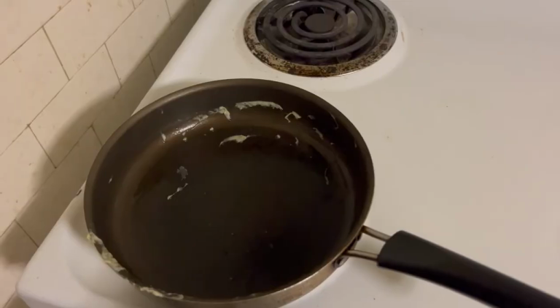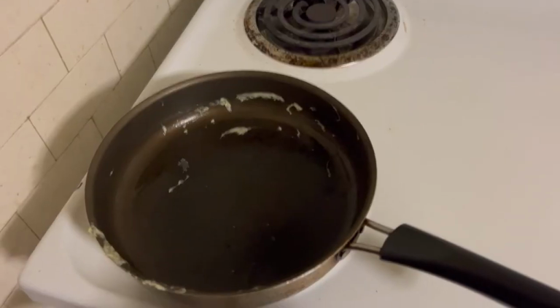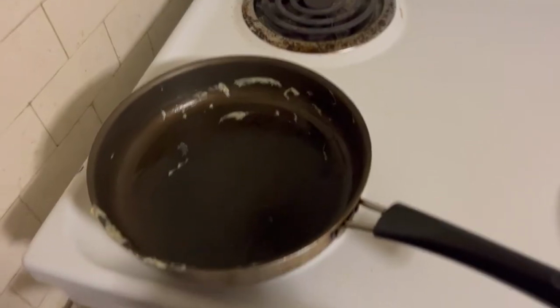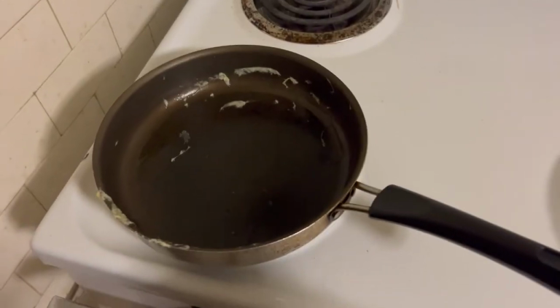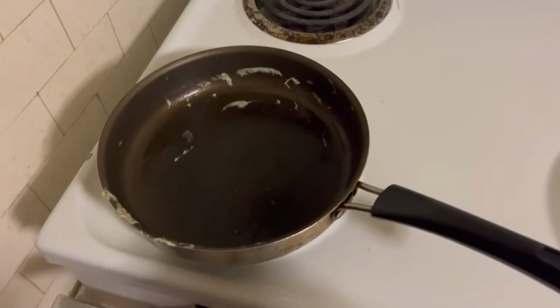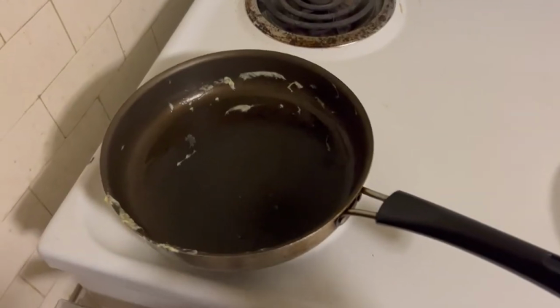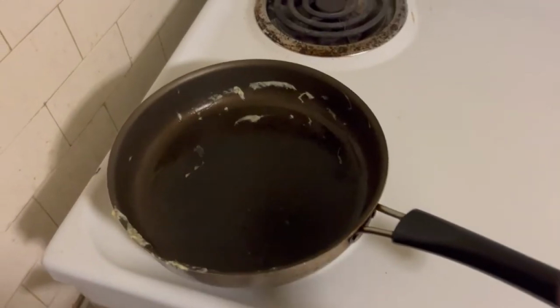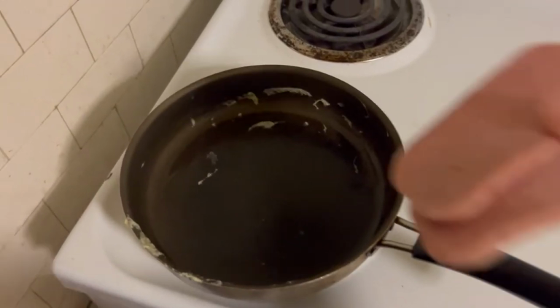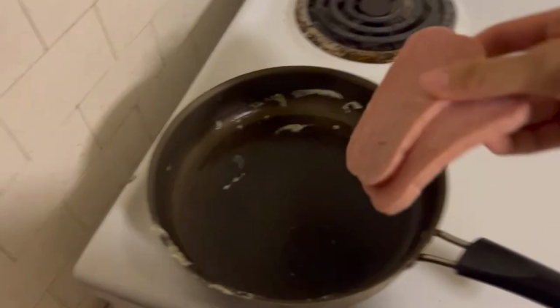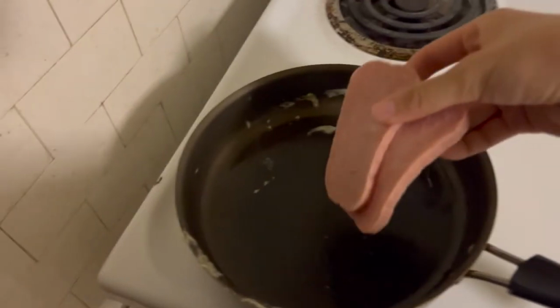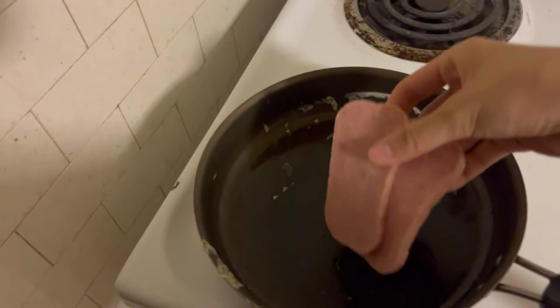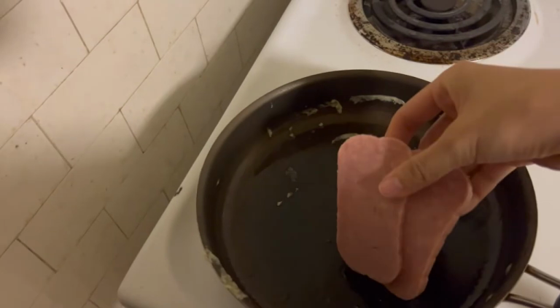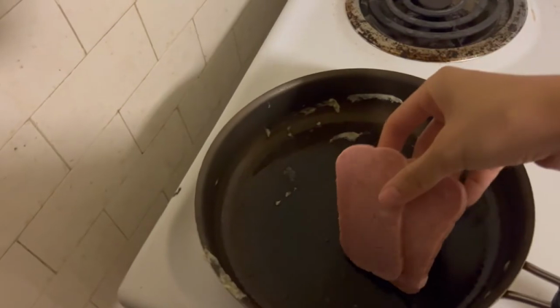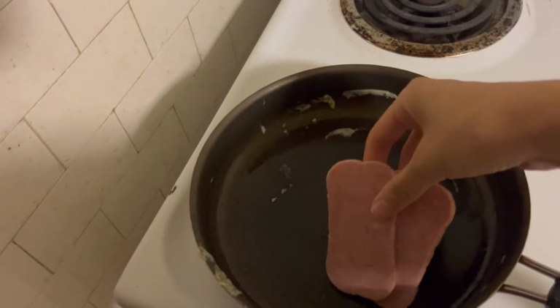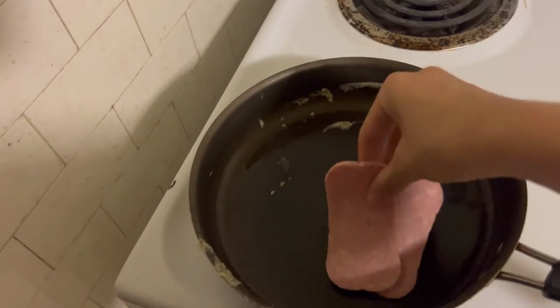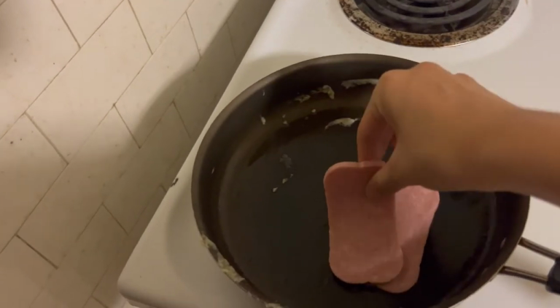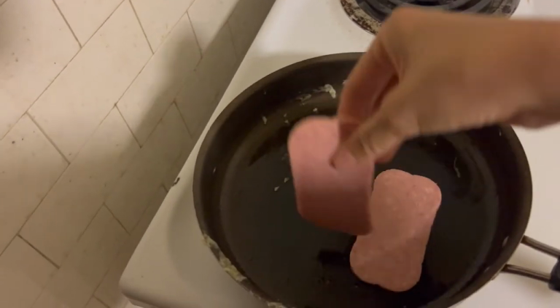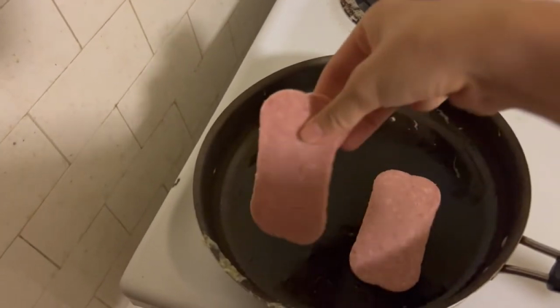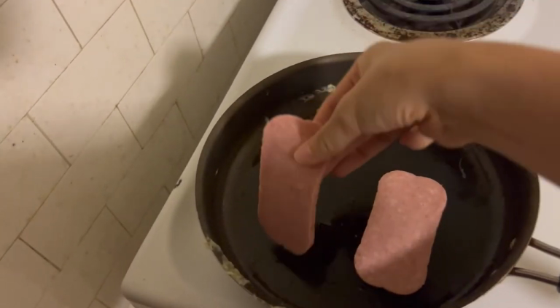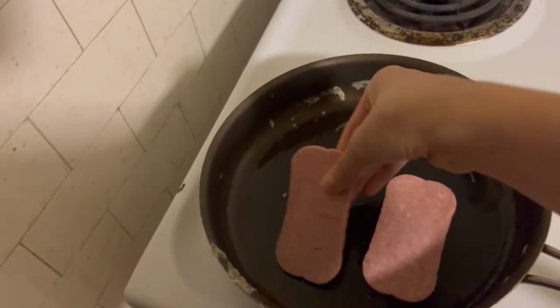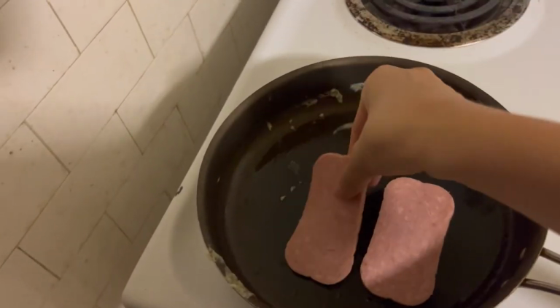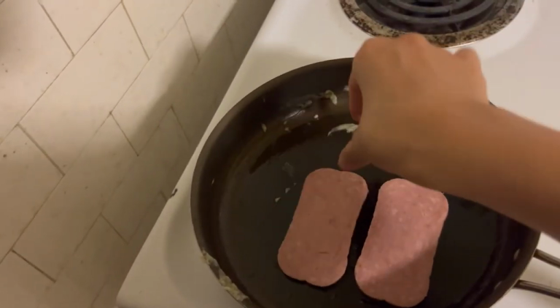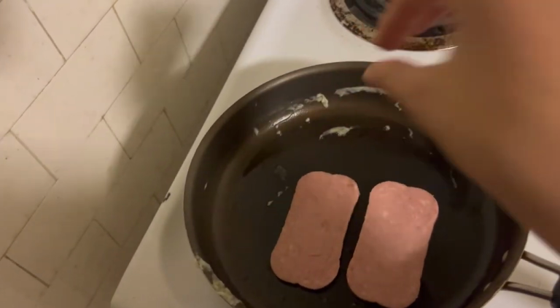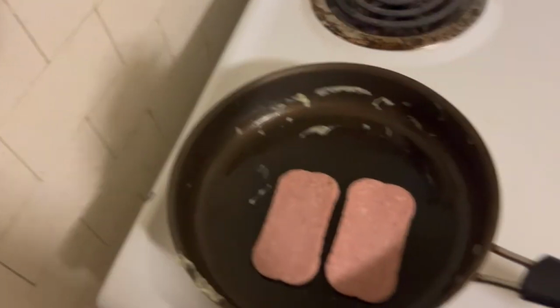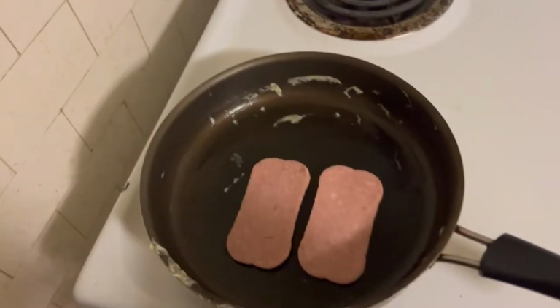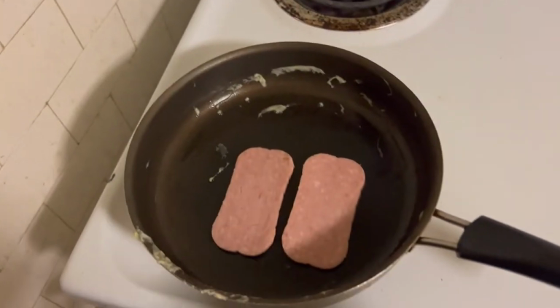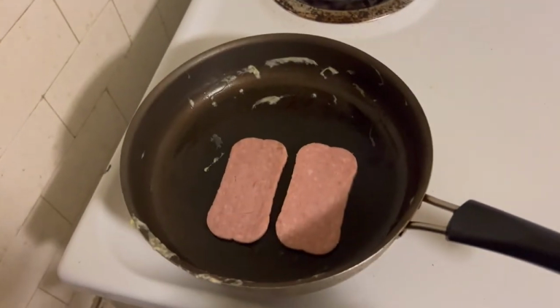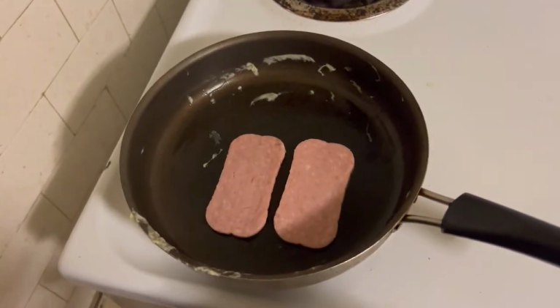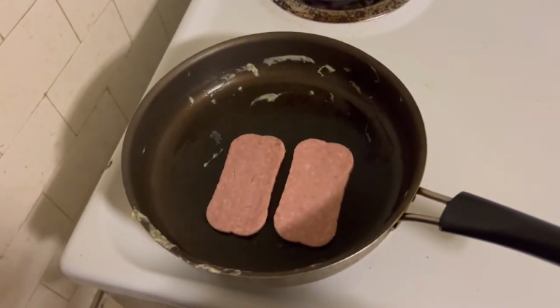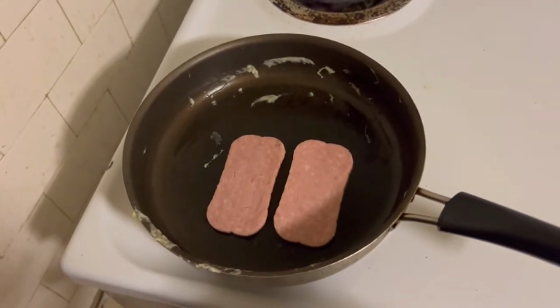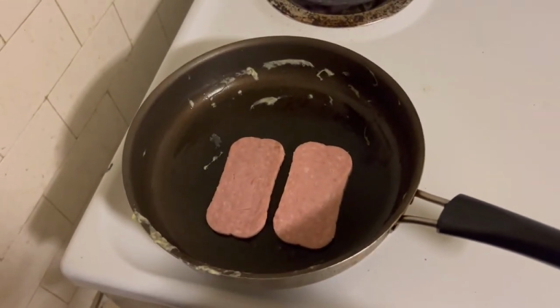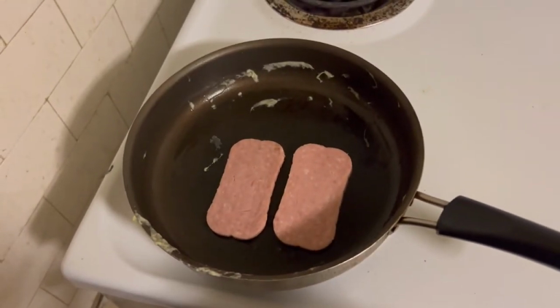Now, using the same pan, I'm going to pan fry the two slices of spam lightly.